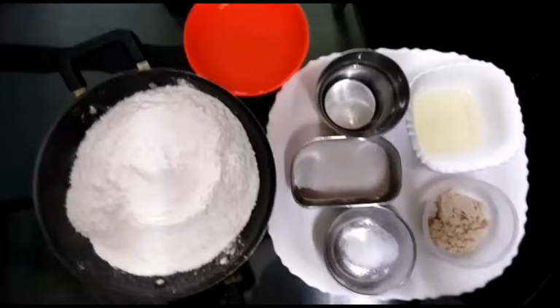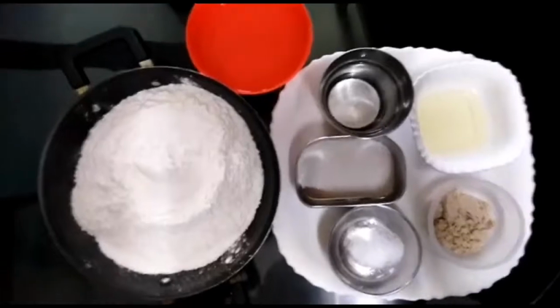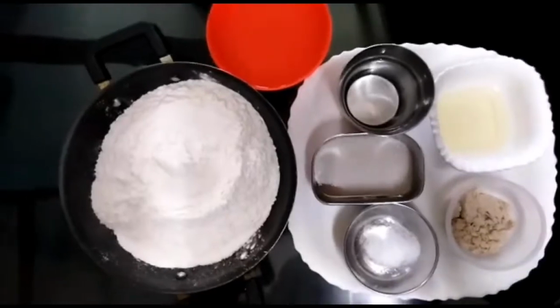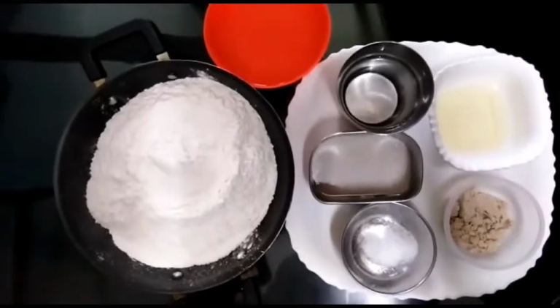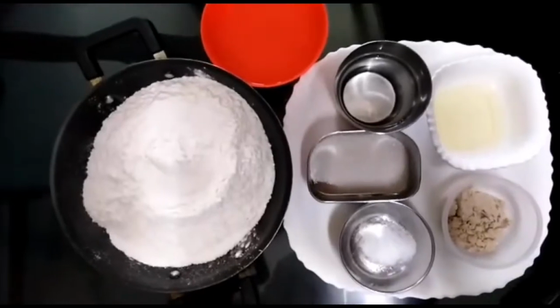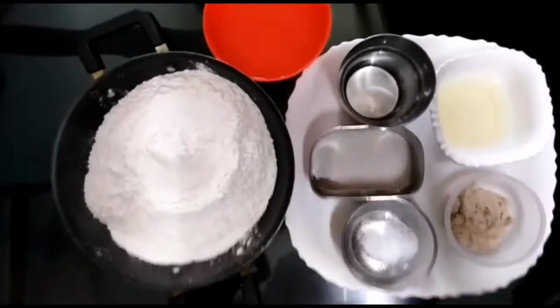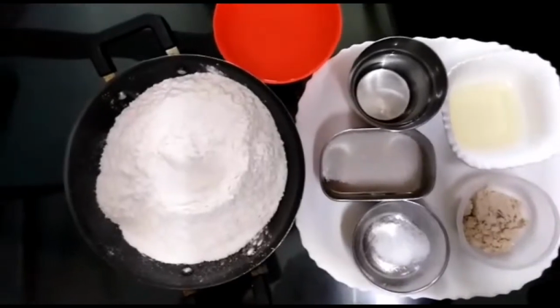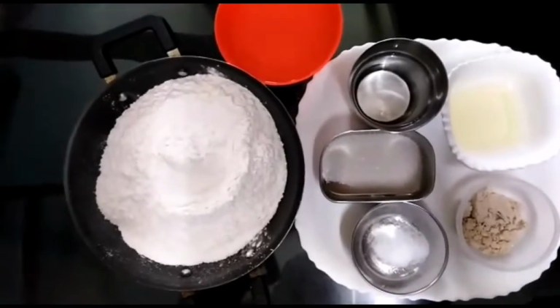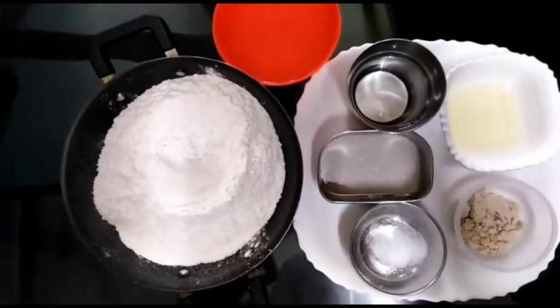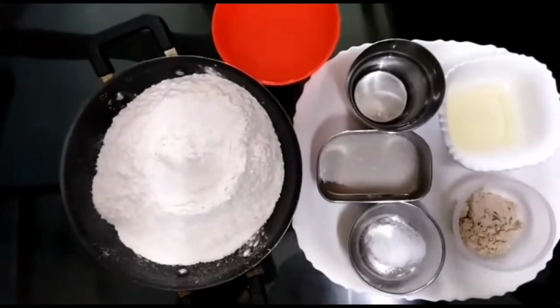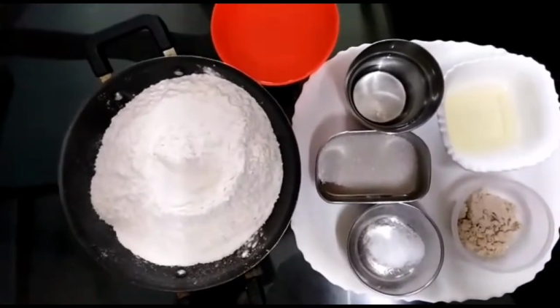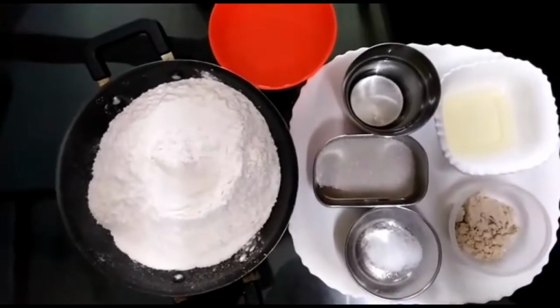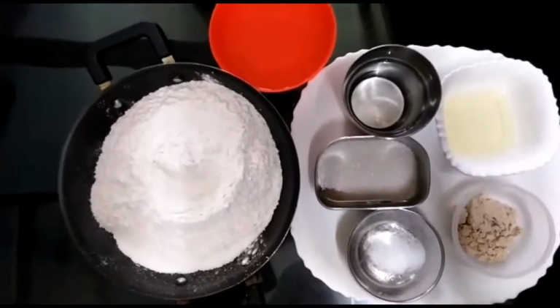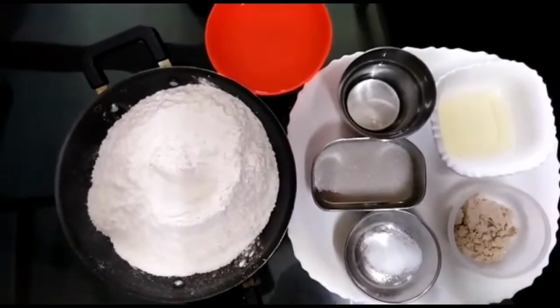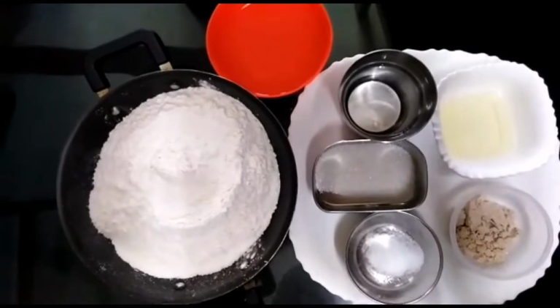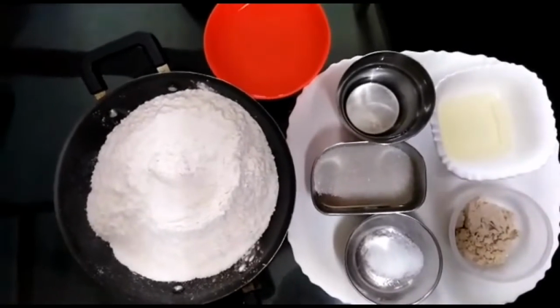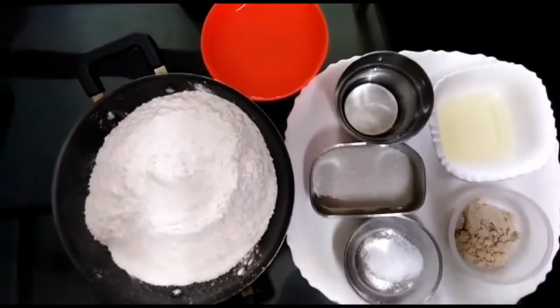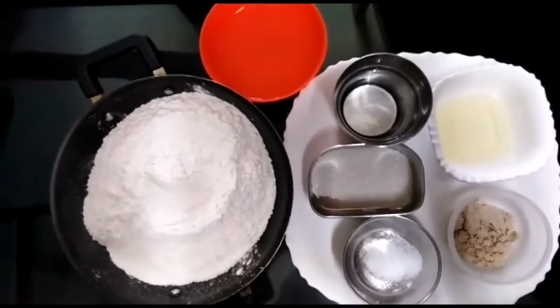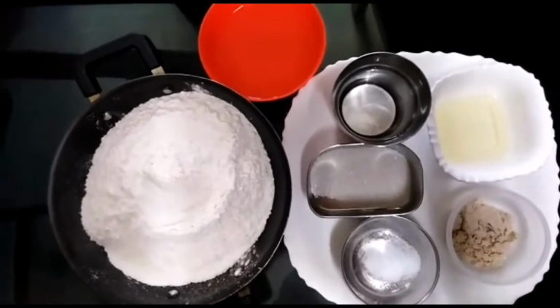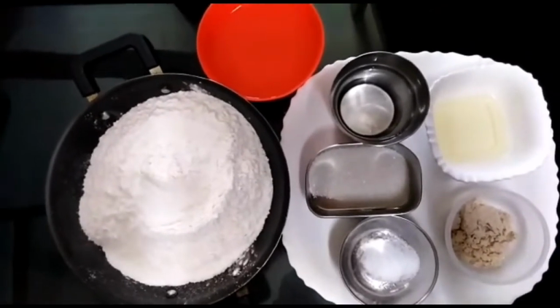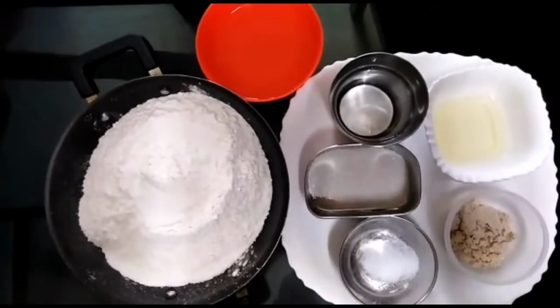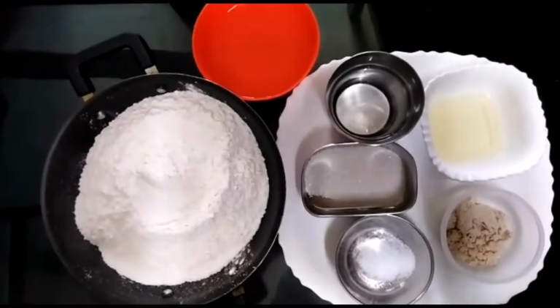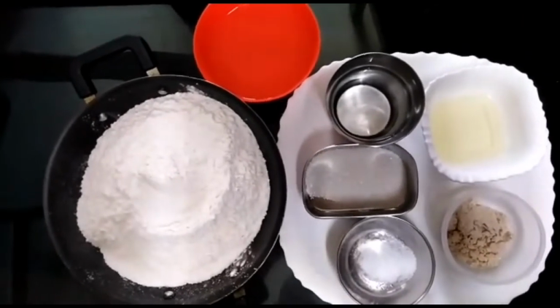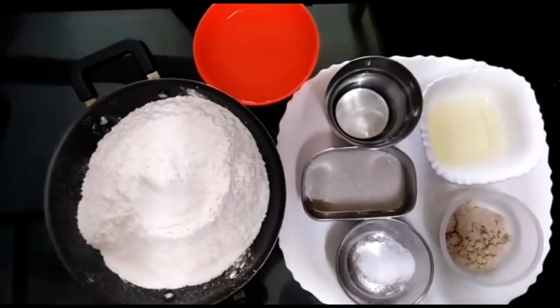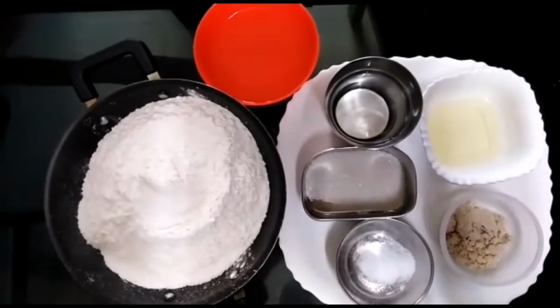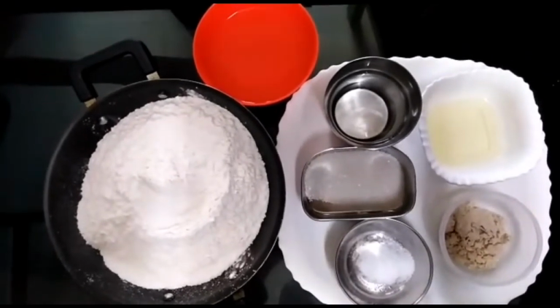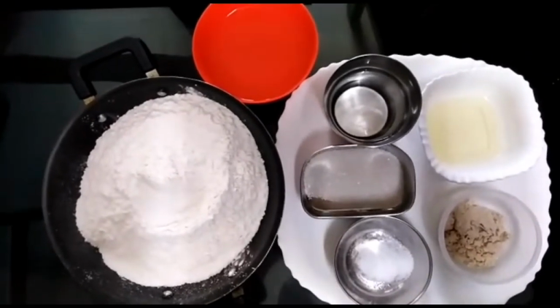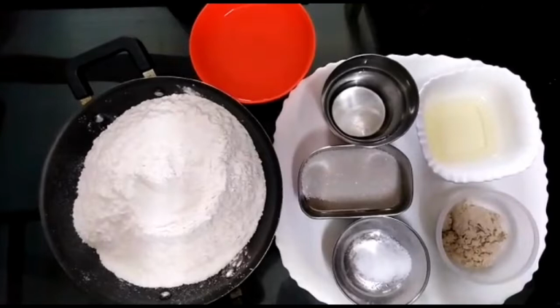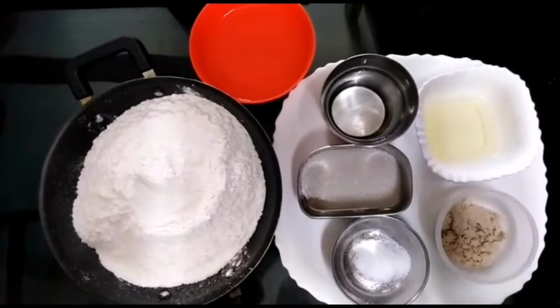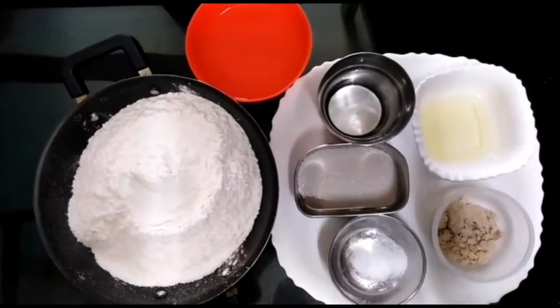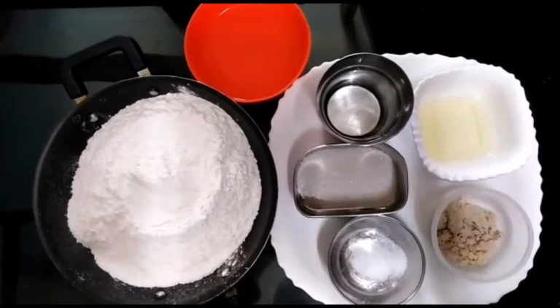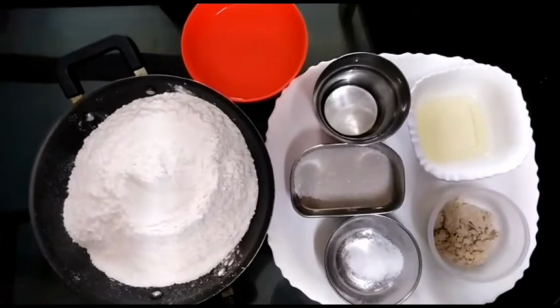Hello friends, welcome to A2Z Cookery. We are going to do French bread.